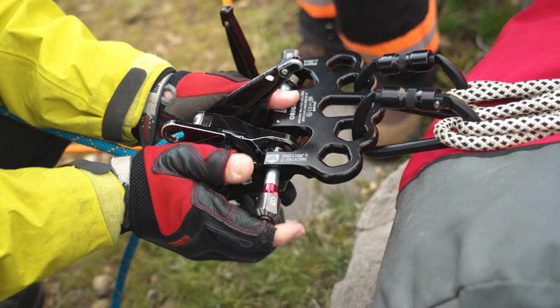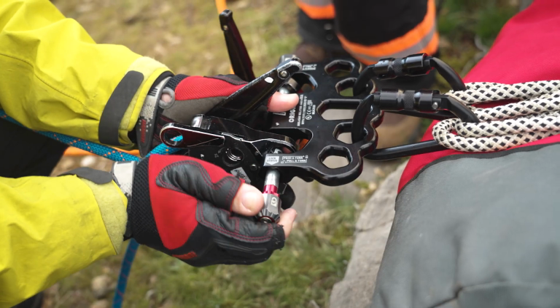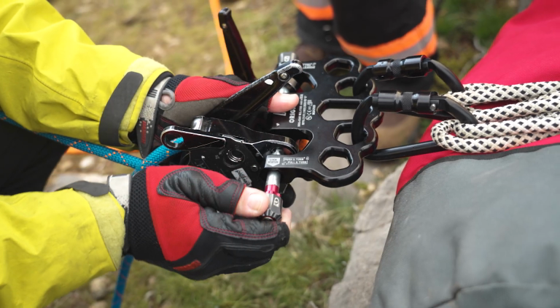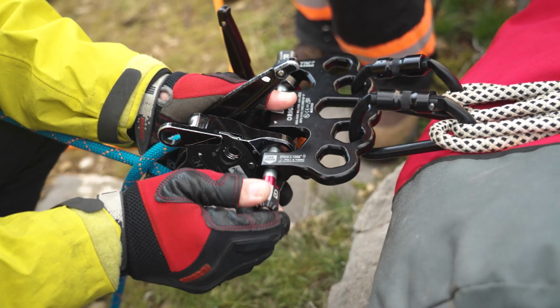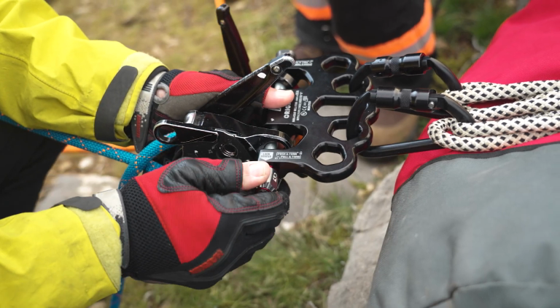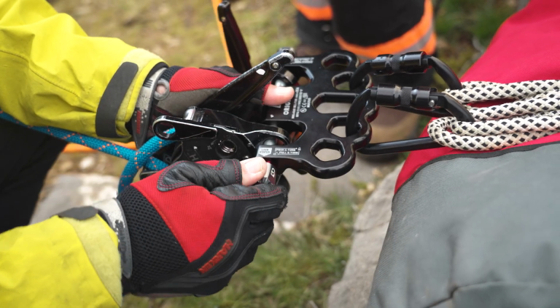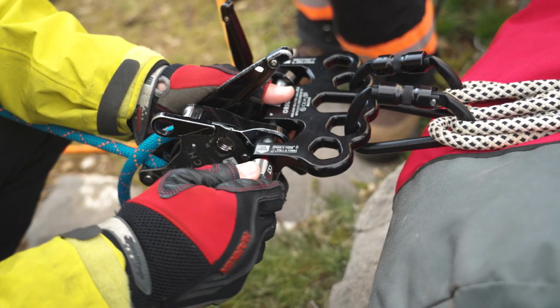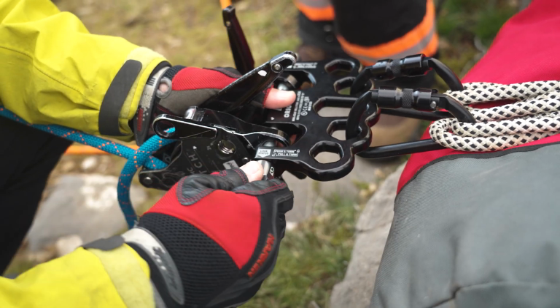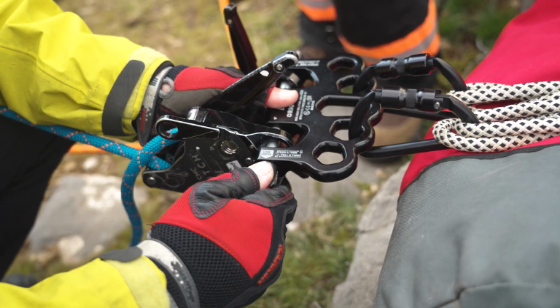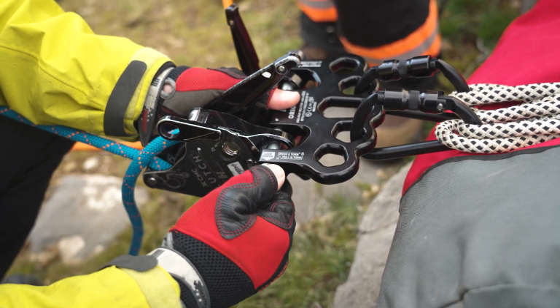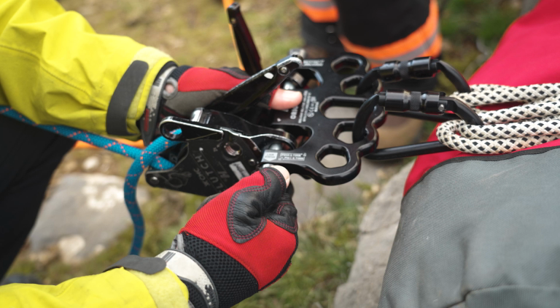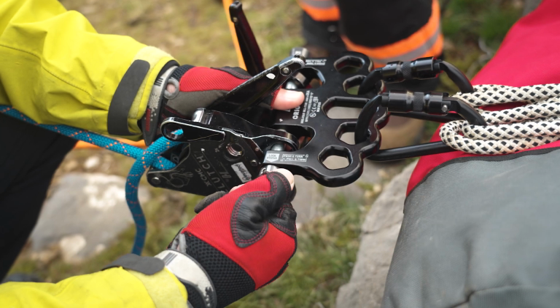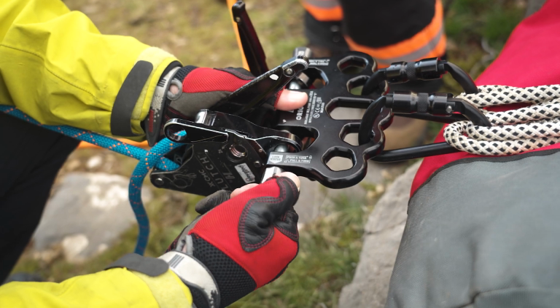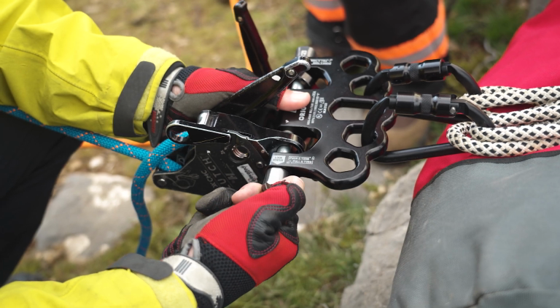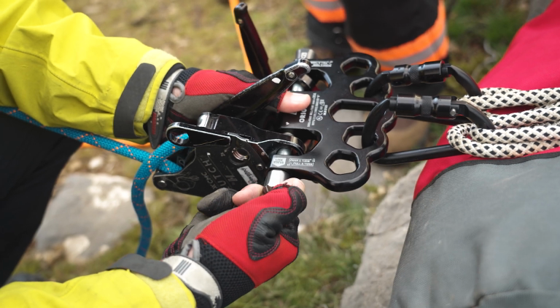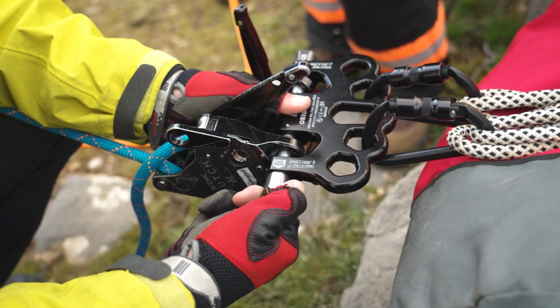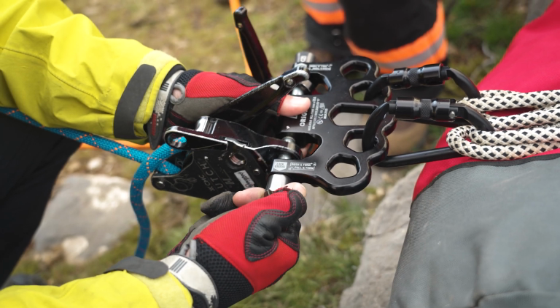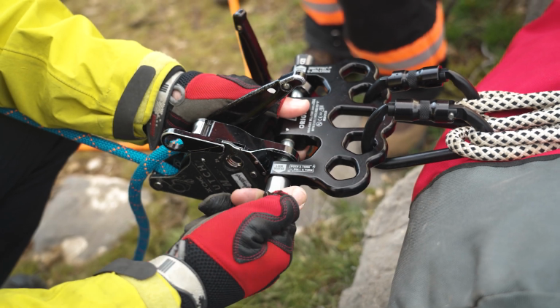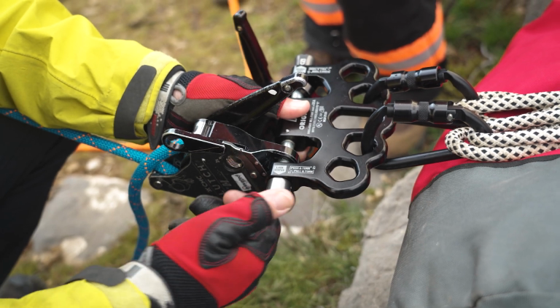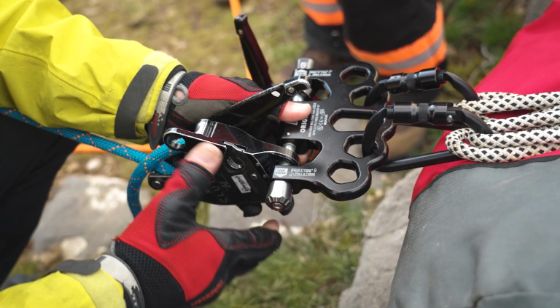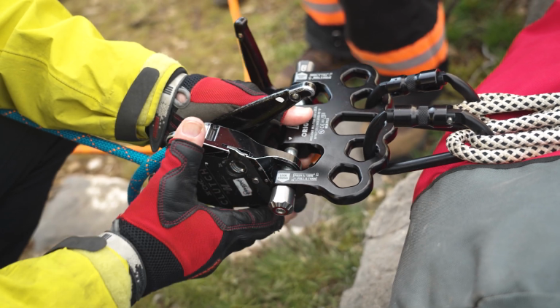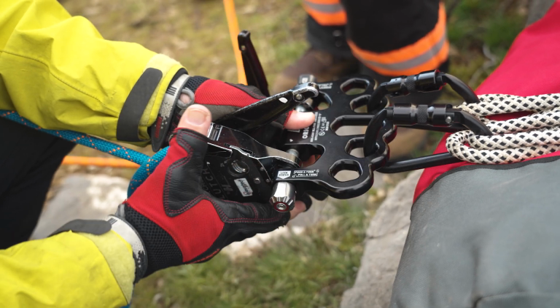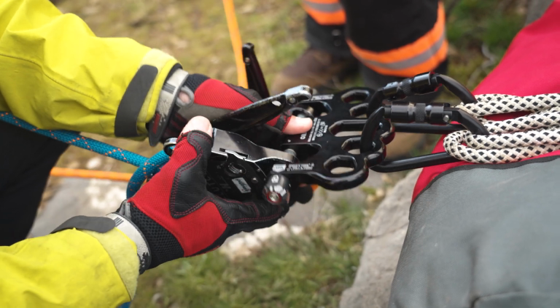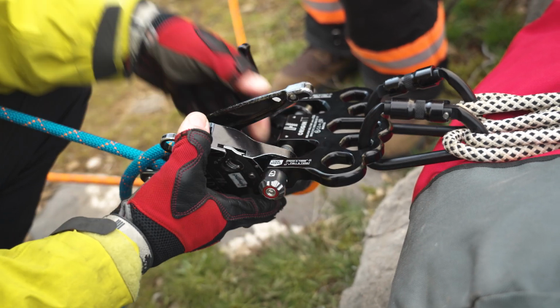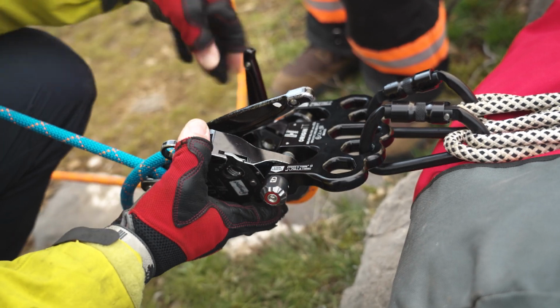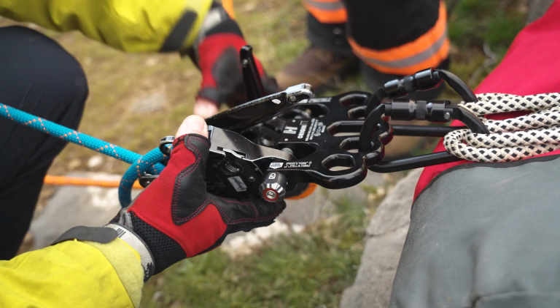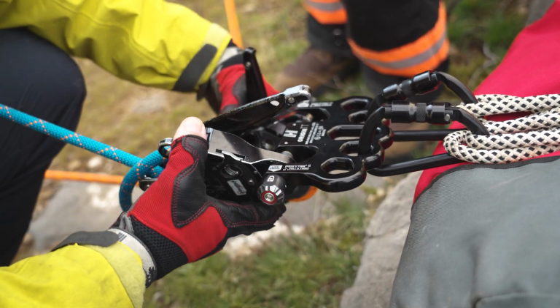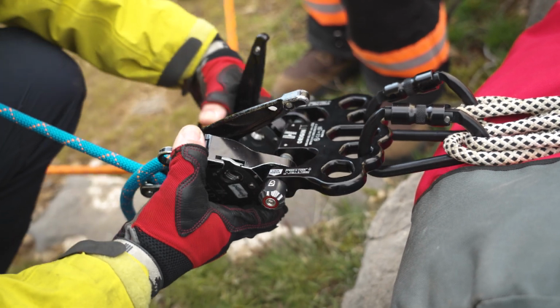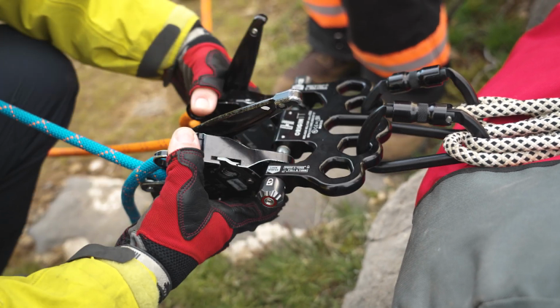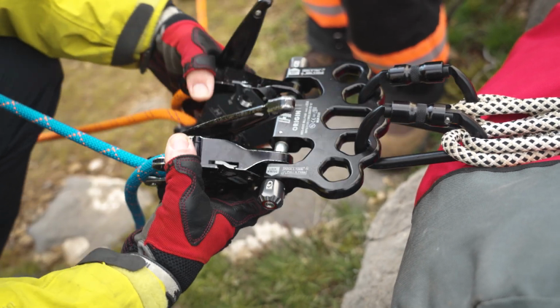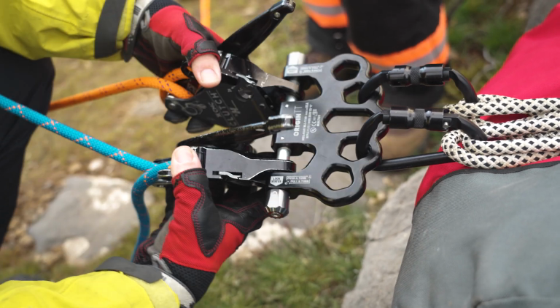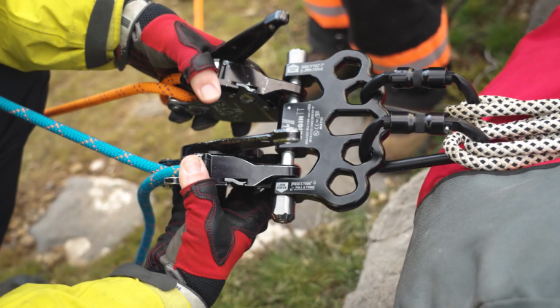To close, push the pin back in. Twist the locking mechanism clockwise and the pin will lock.